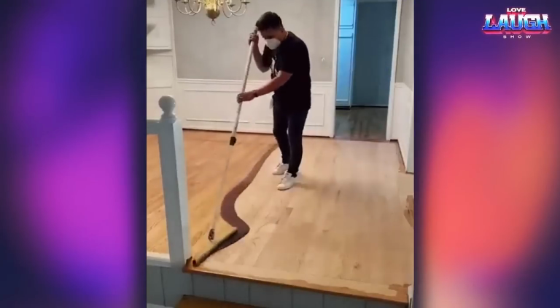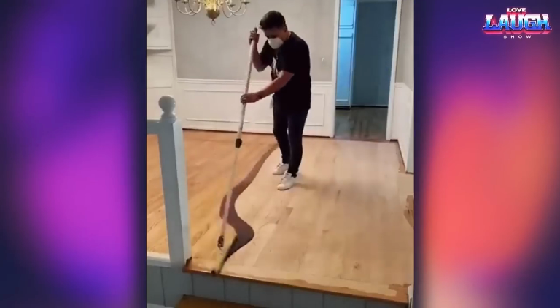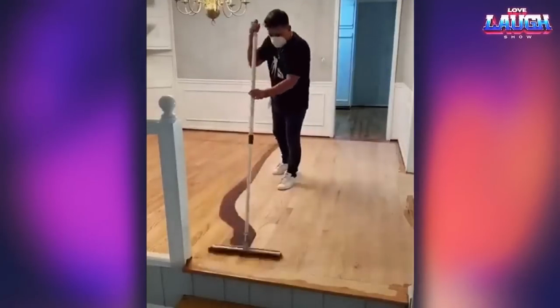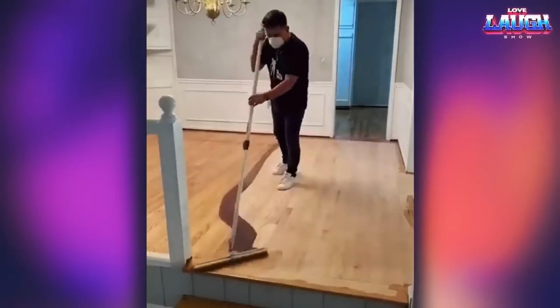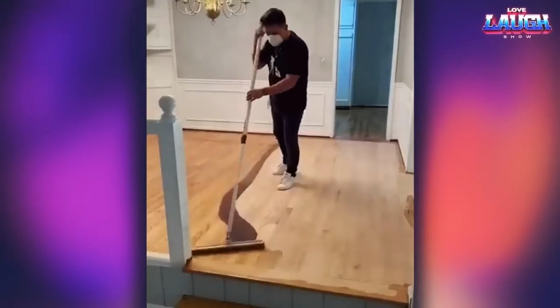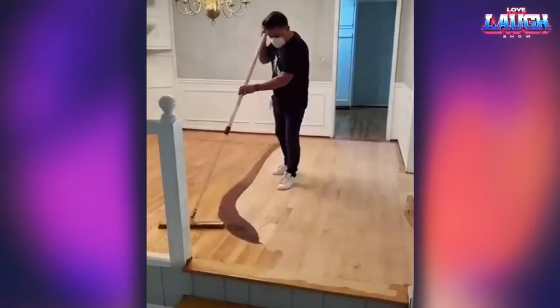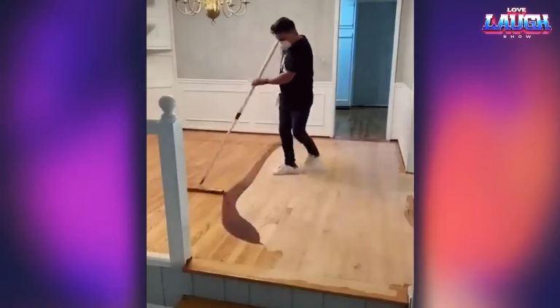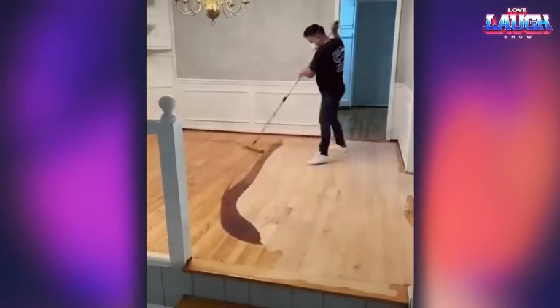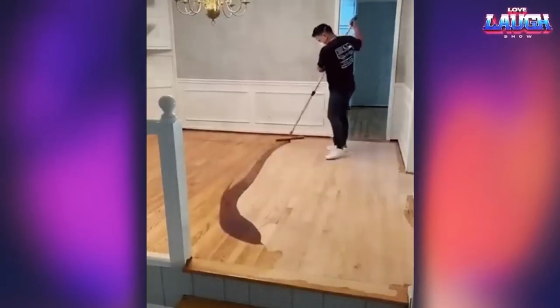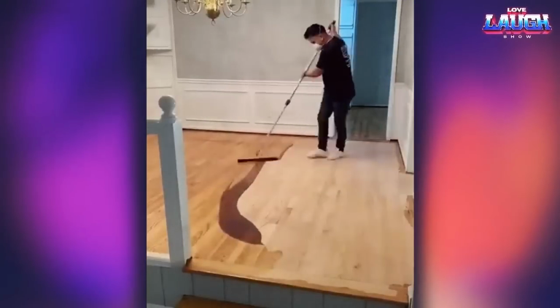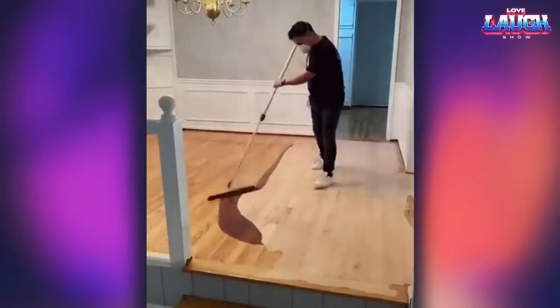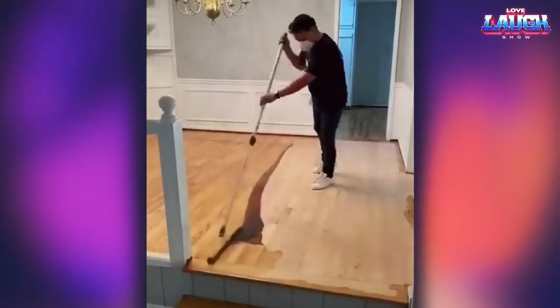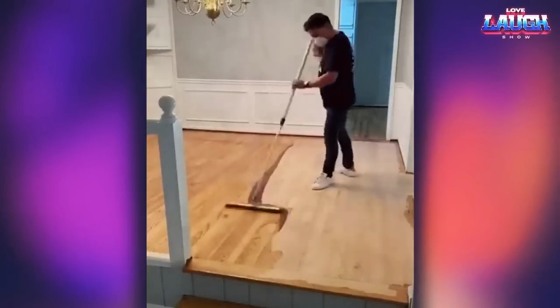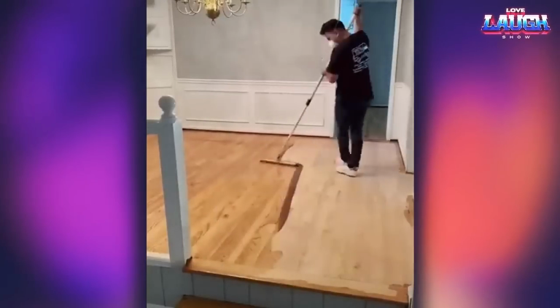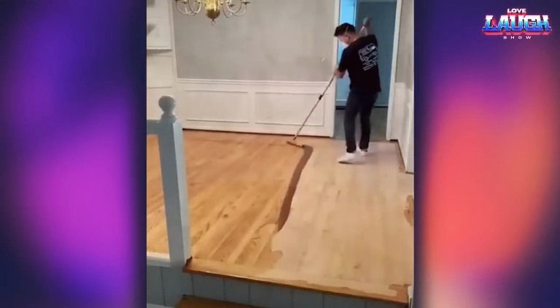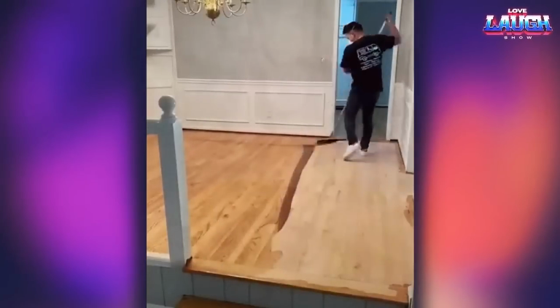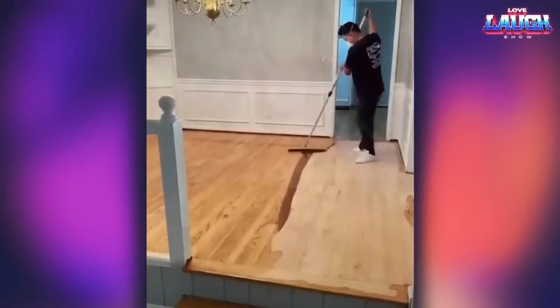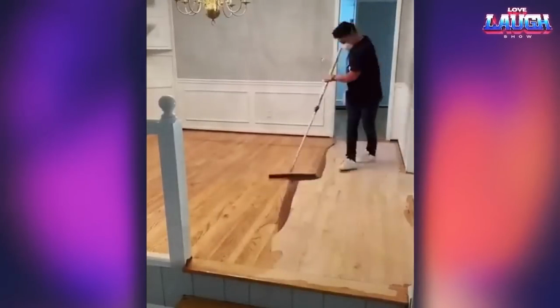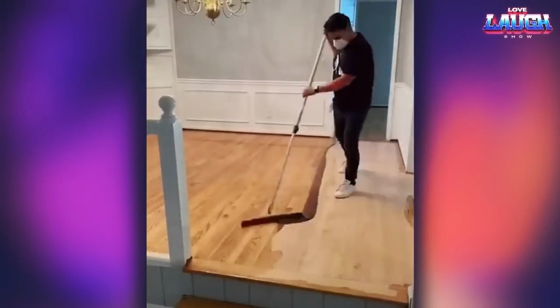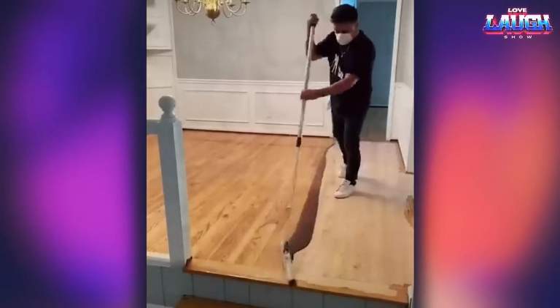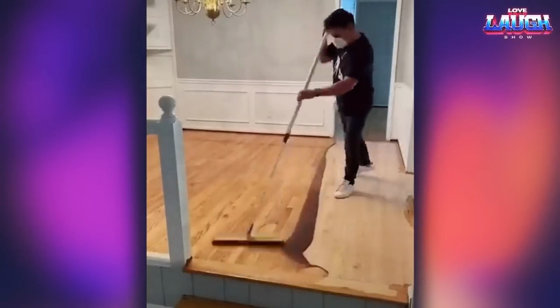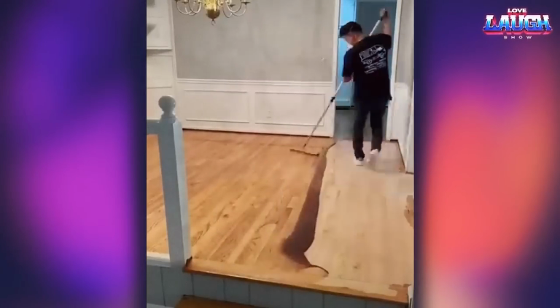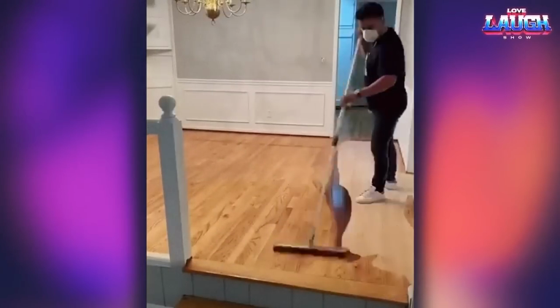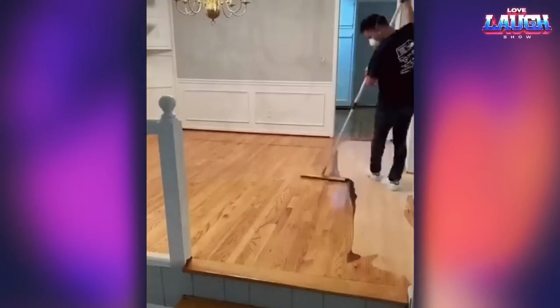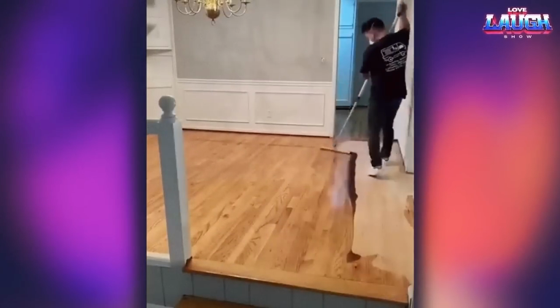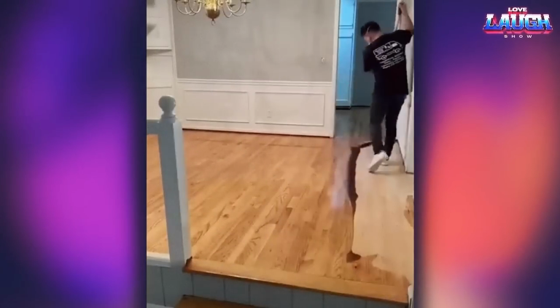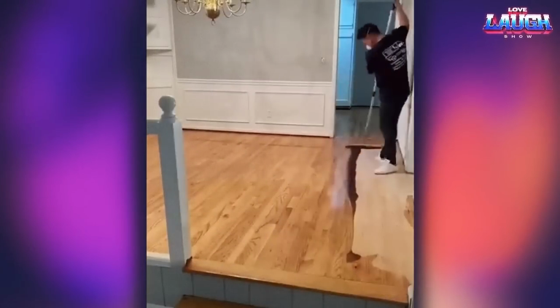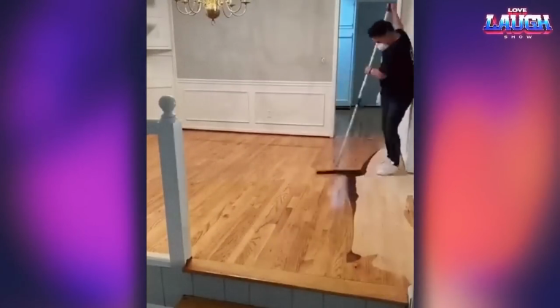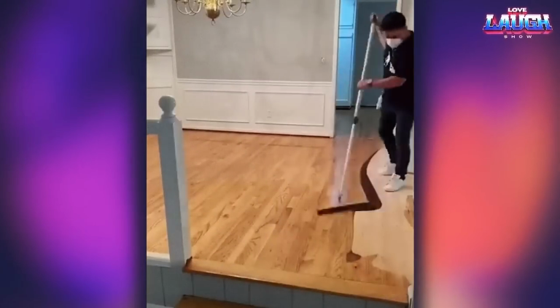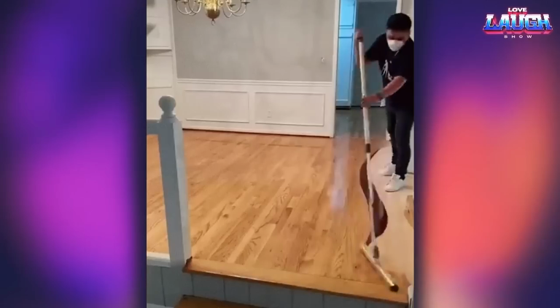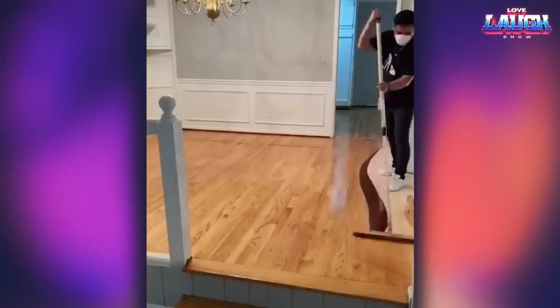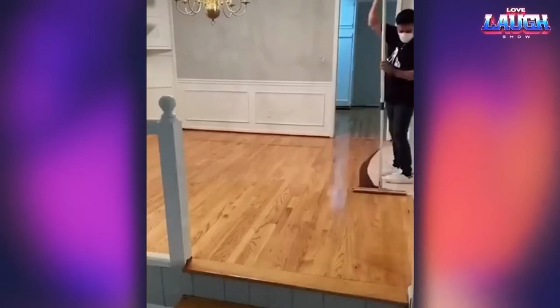Look at how masterful this worker is at varnishing wood floors. Not a single extra drop is left behind.